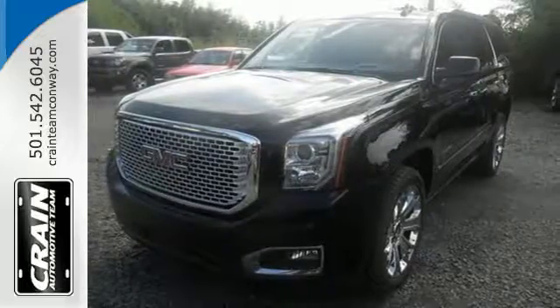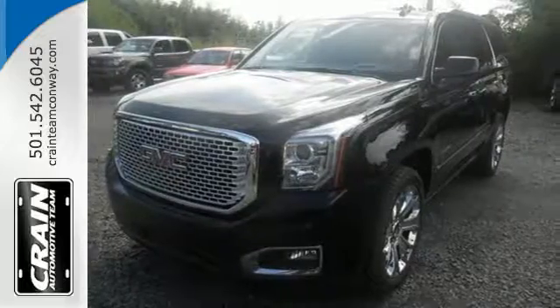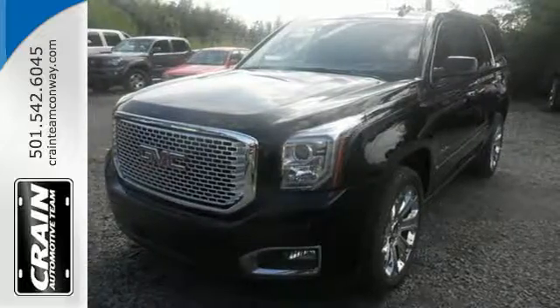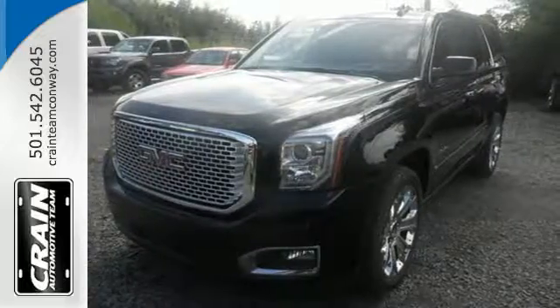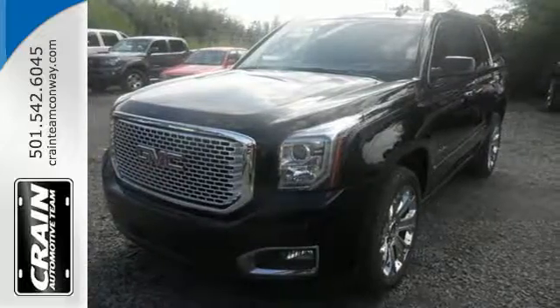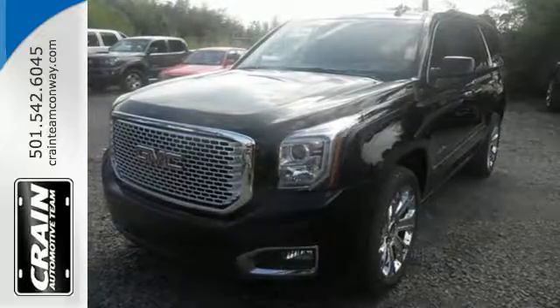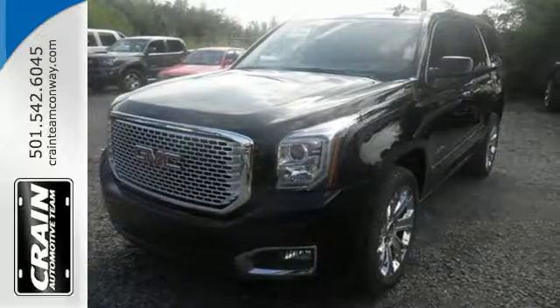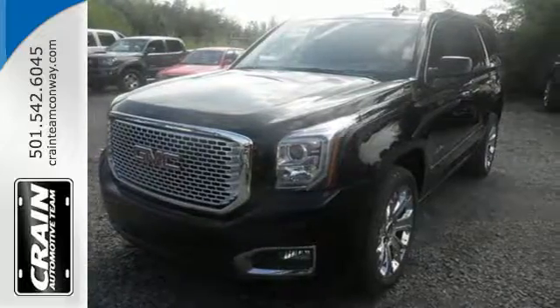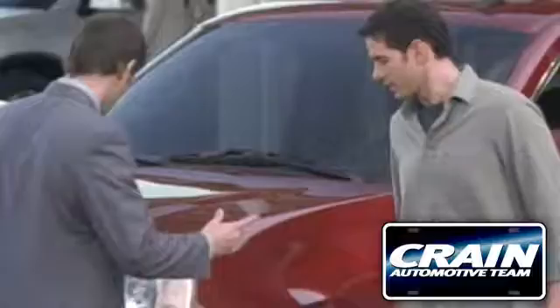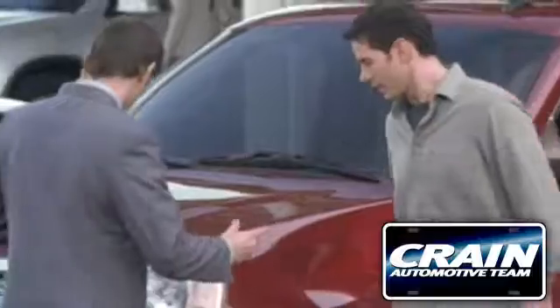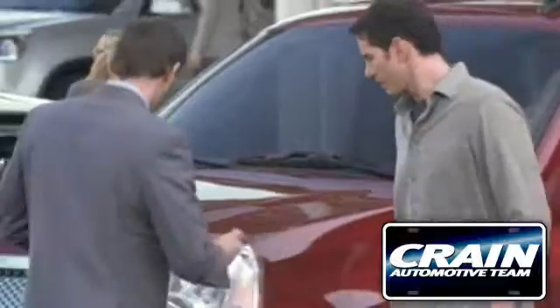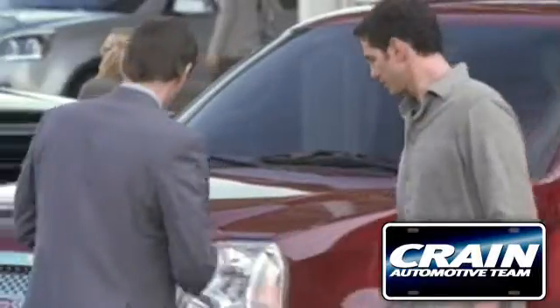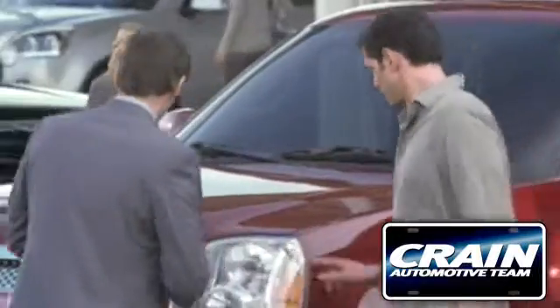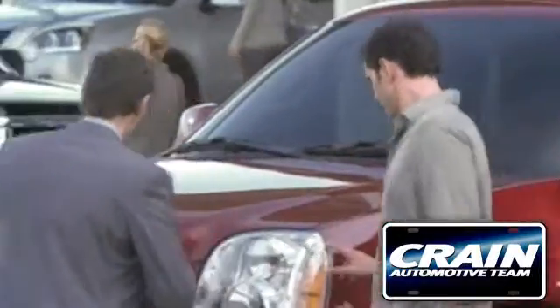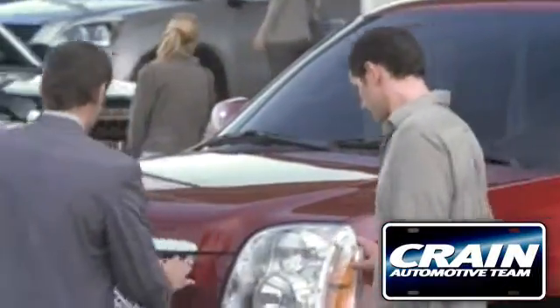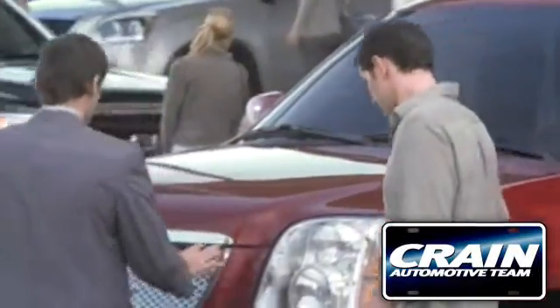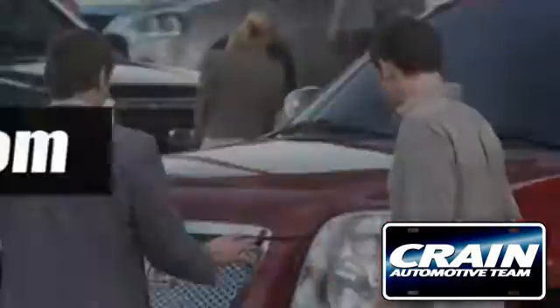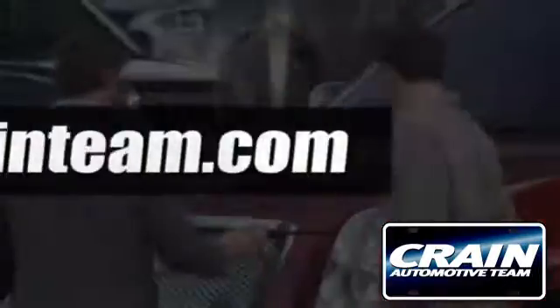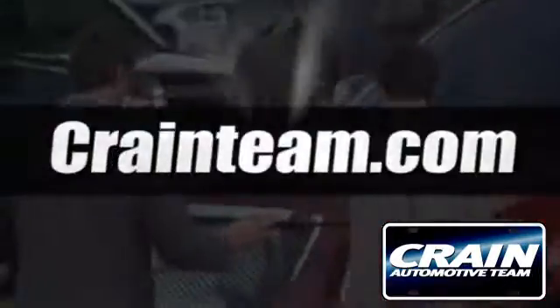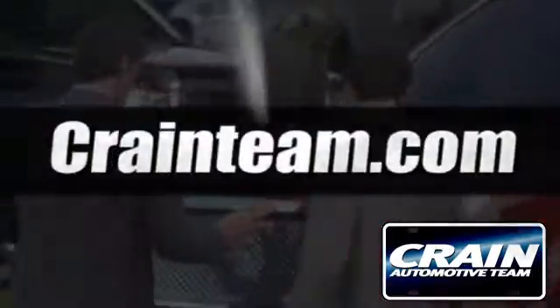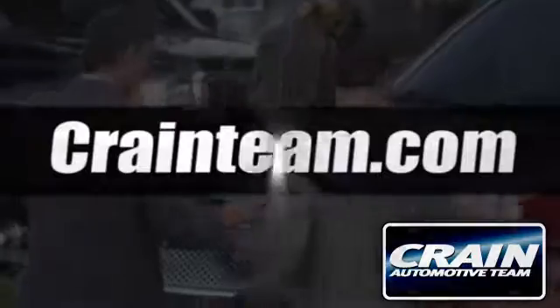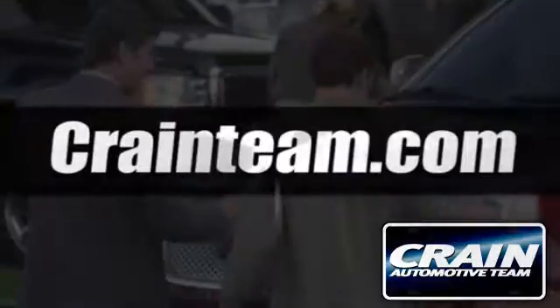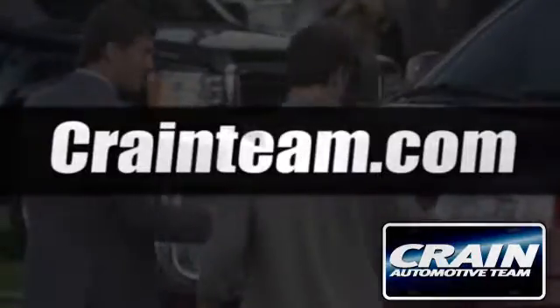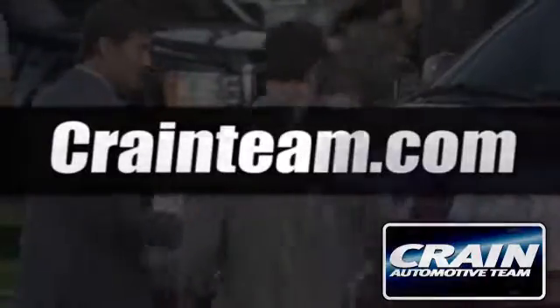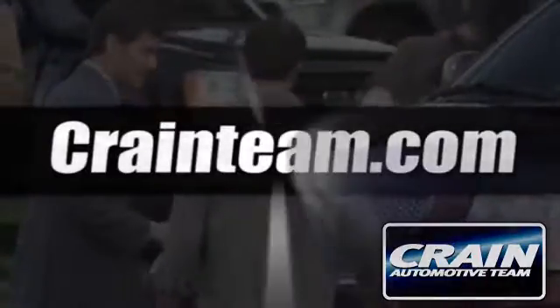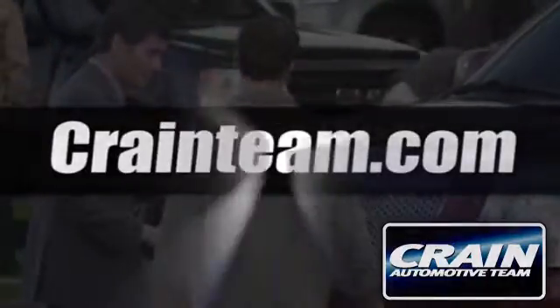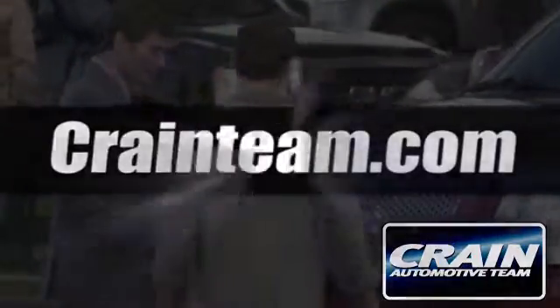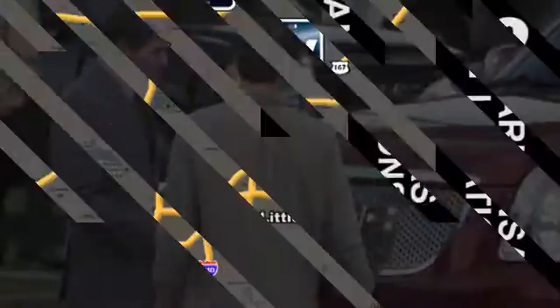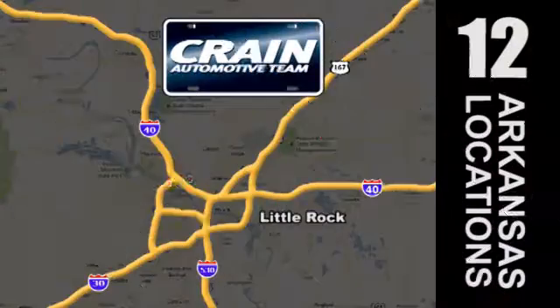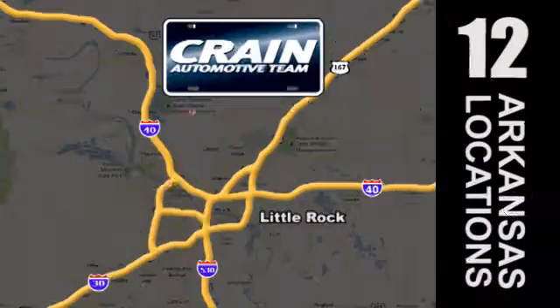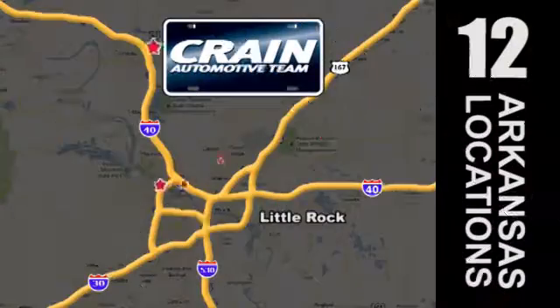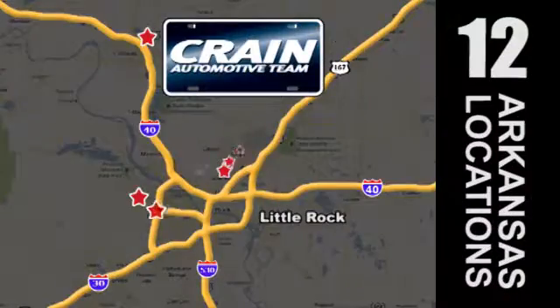Visit us anytime at crainteam.com. Go, go, go — the Crain Team's got them!